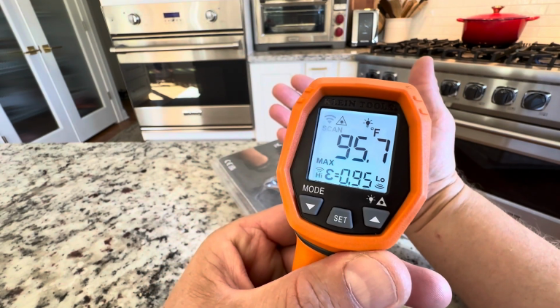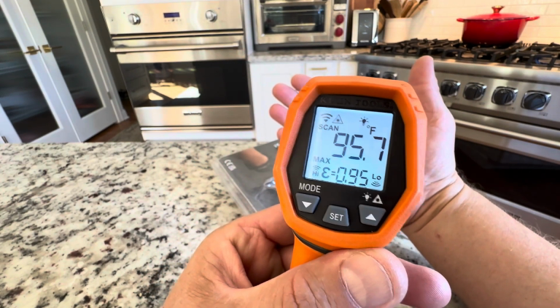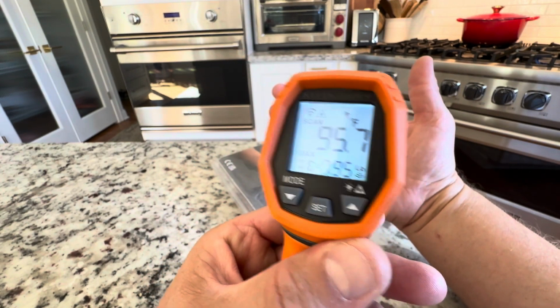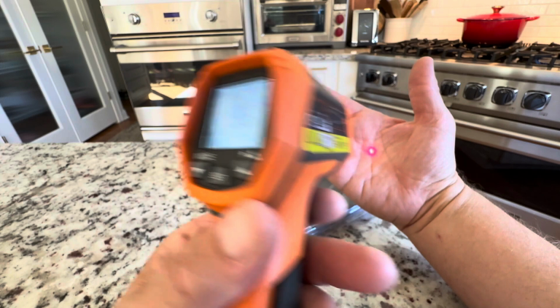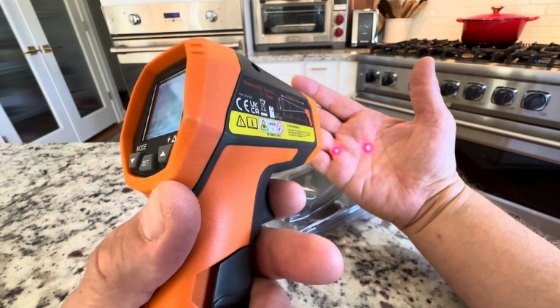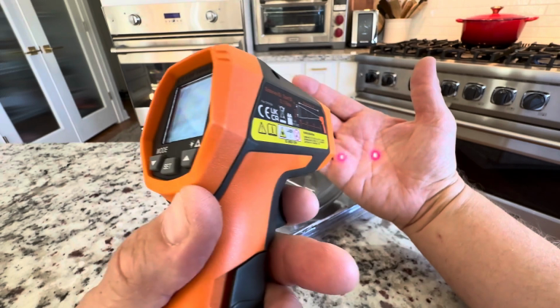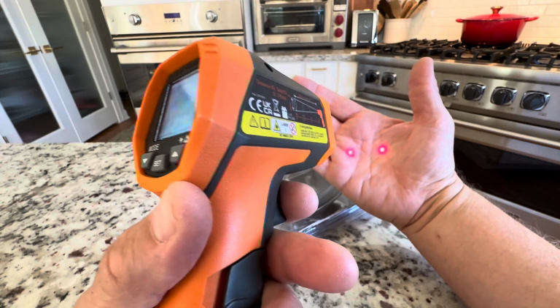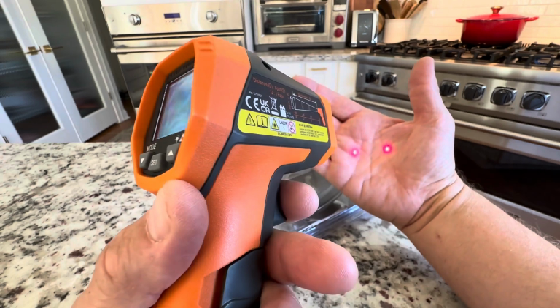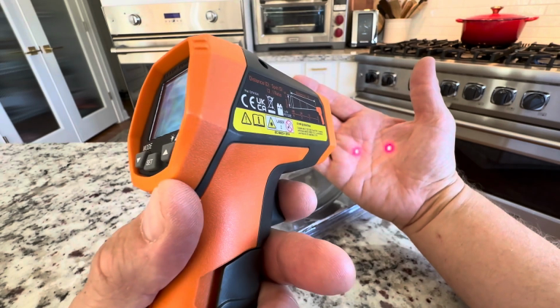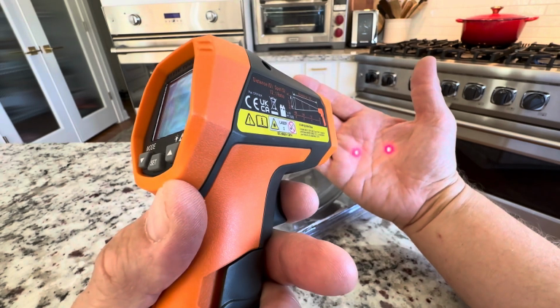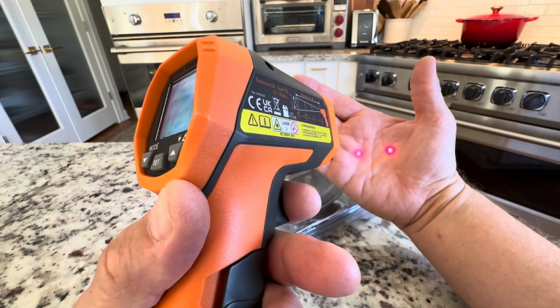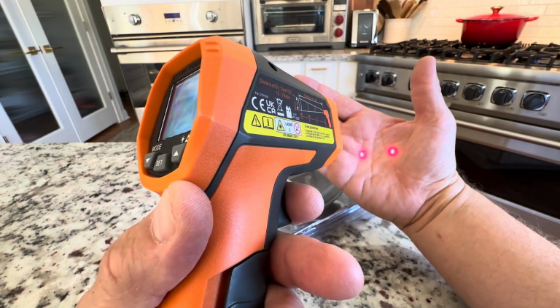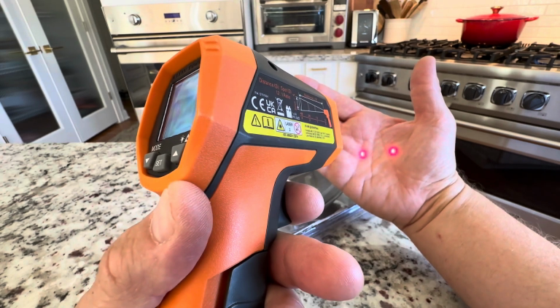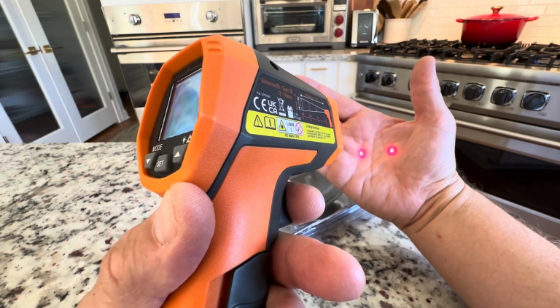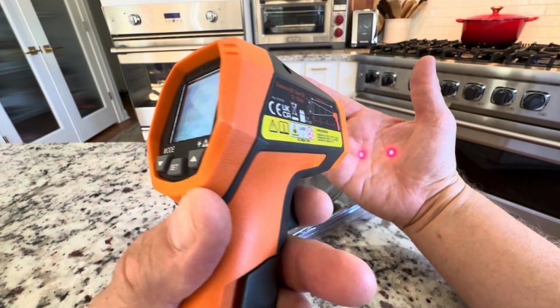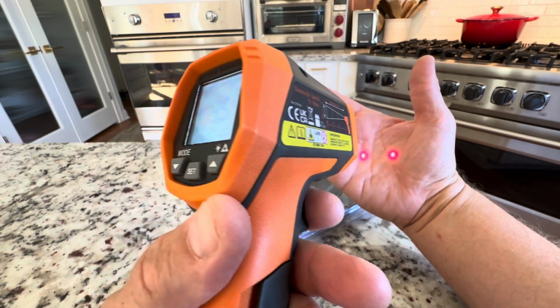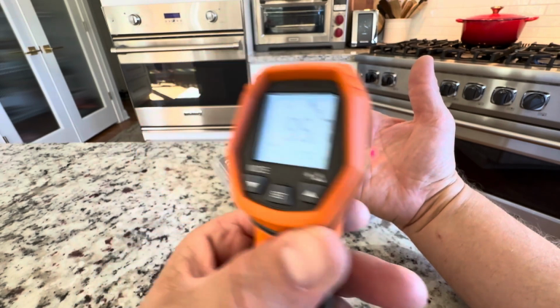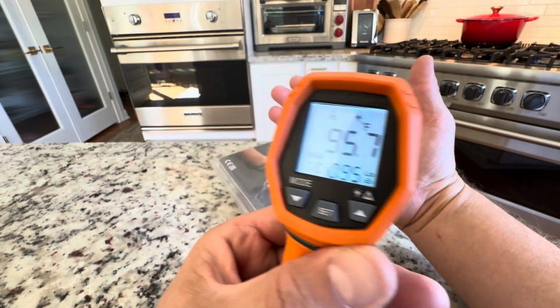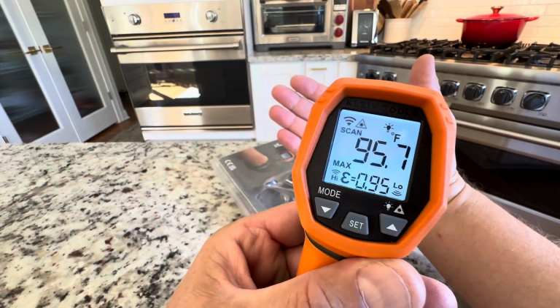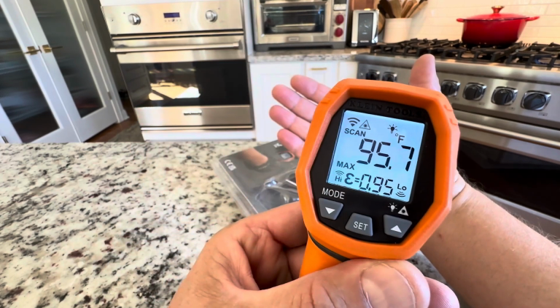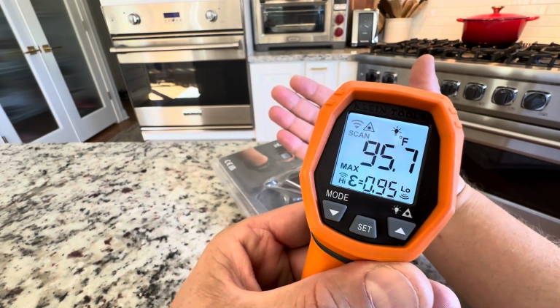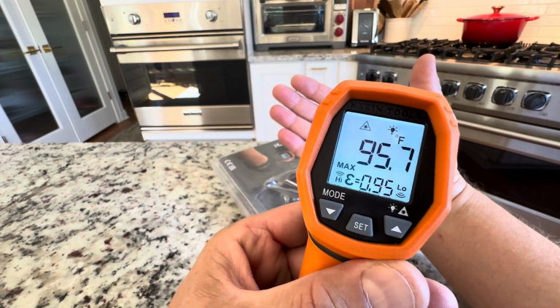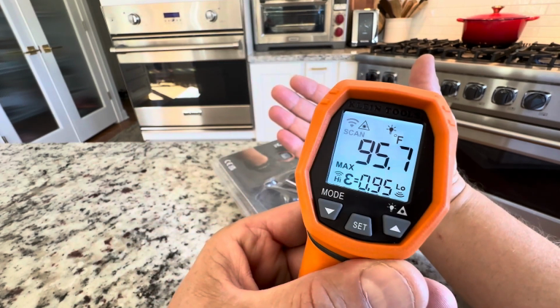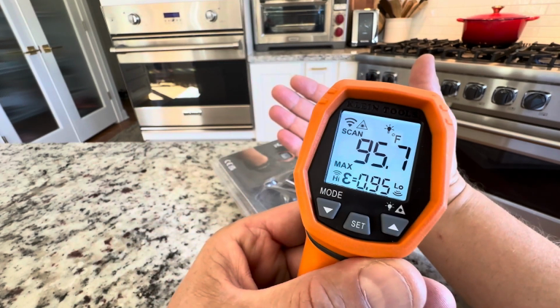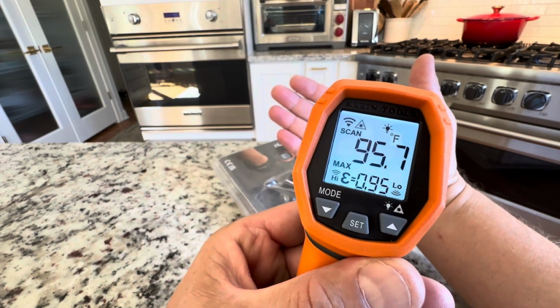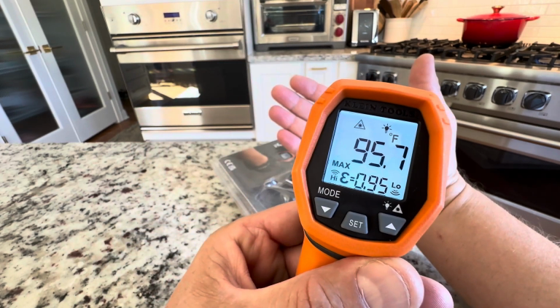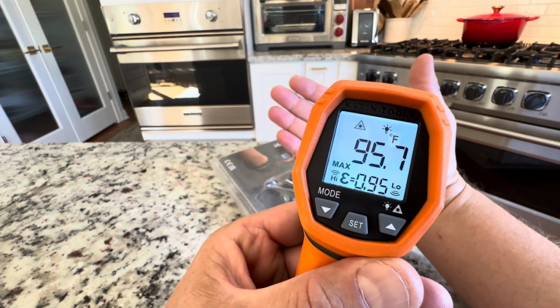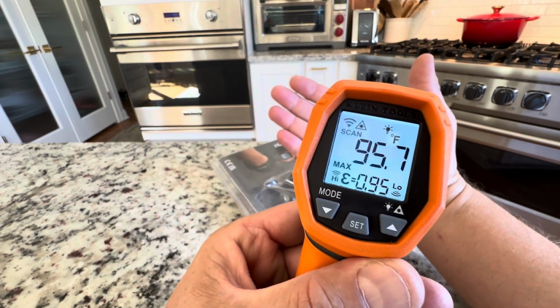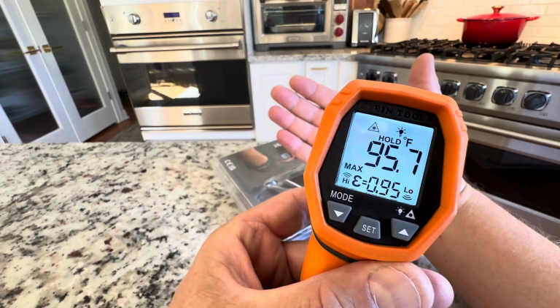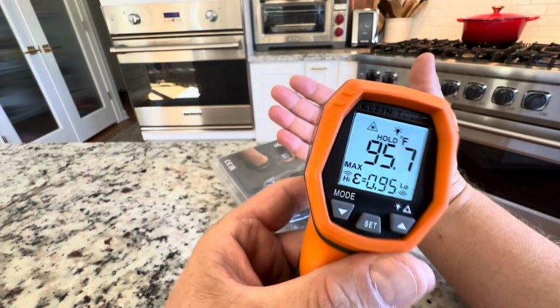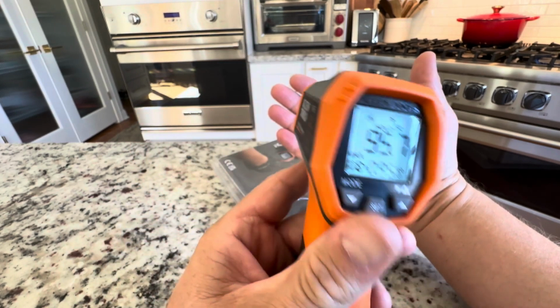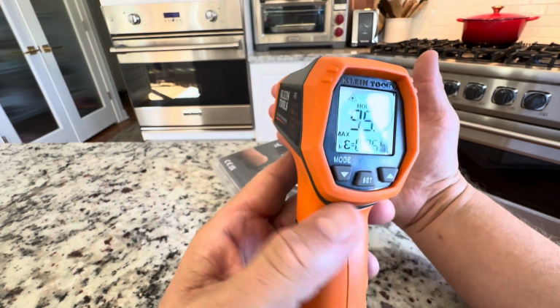That's my hand — see the dual lasers on my hand? You get 95.7 on there.